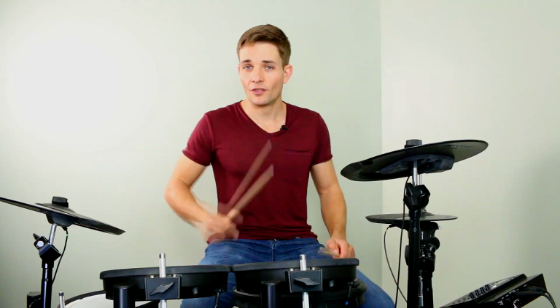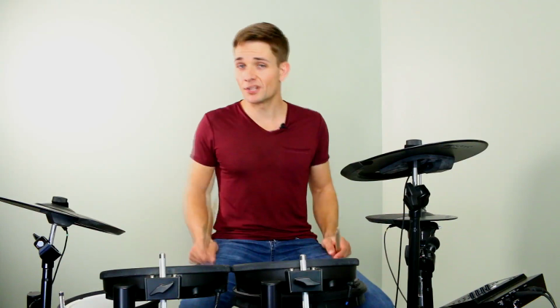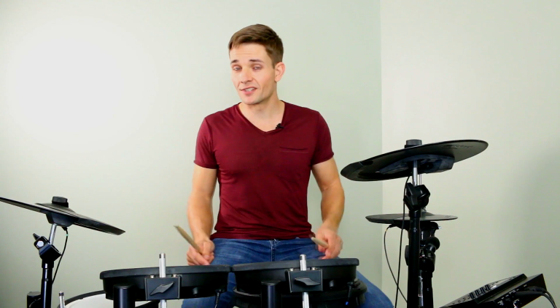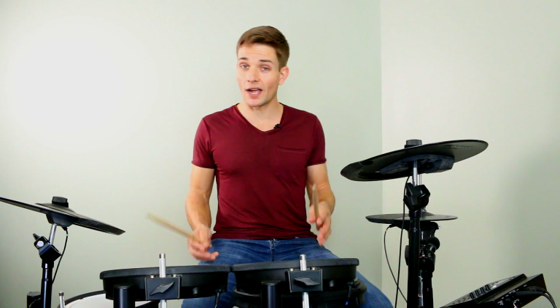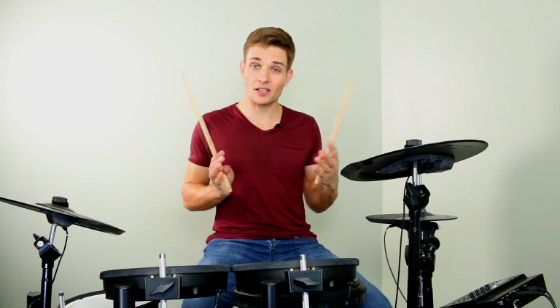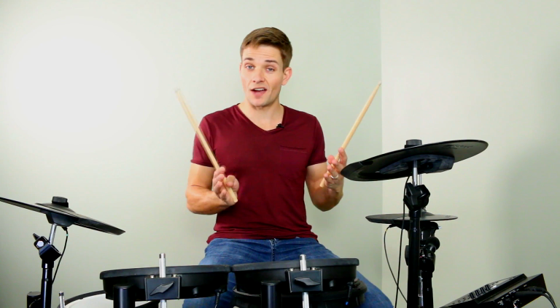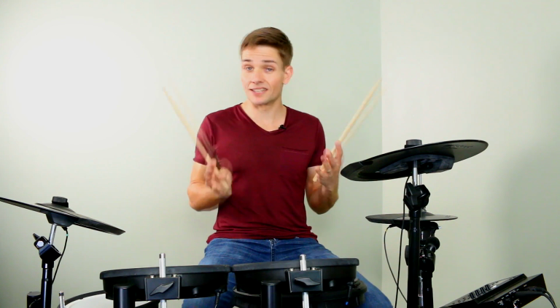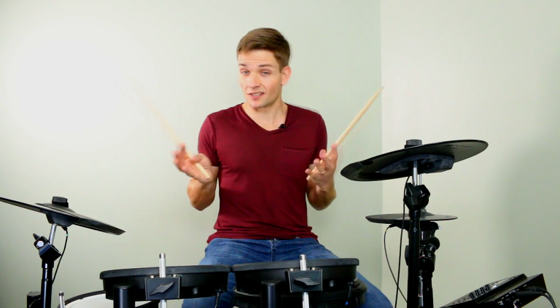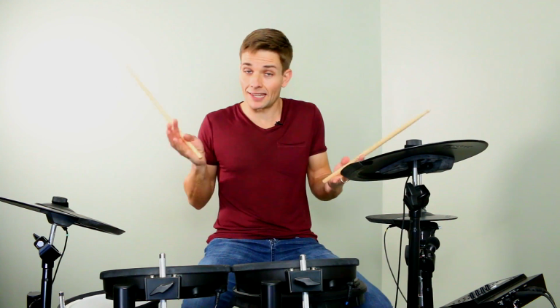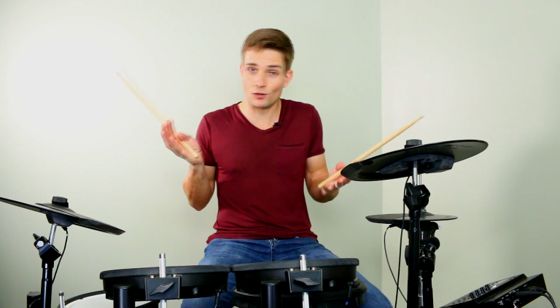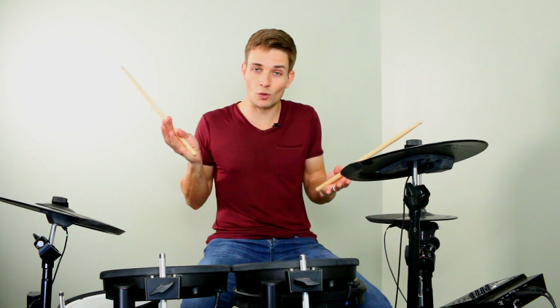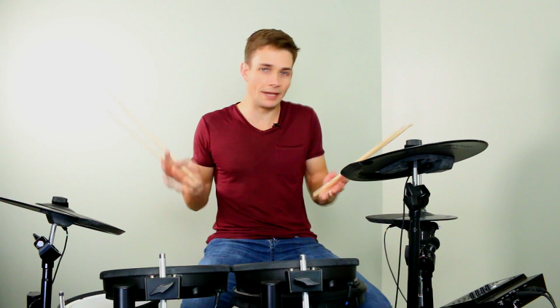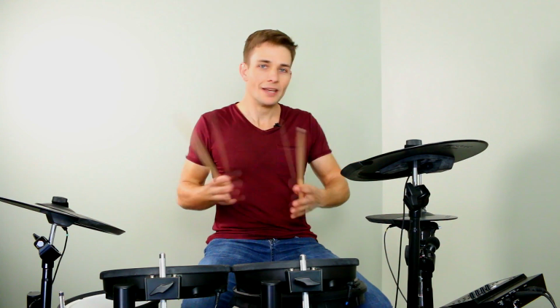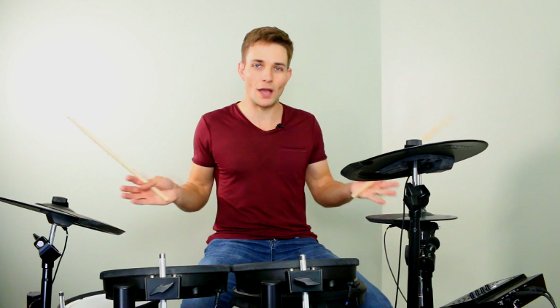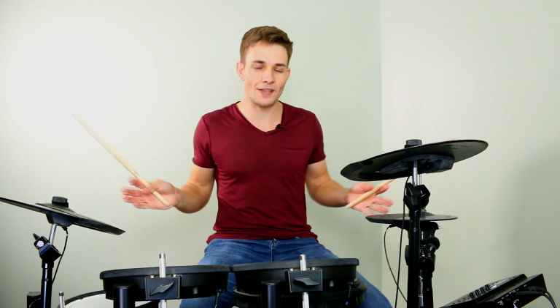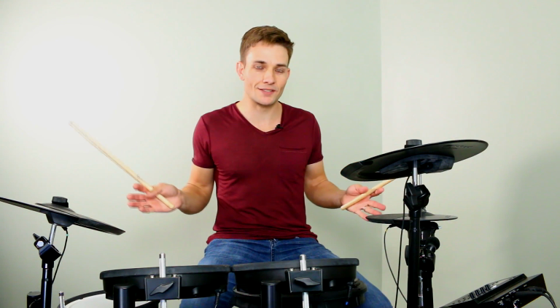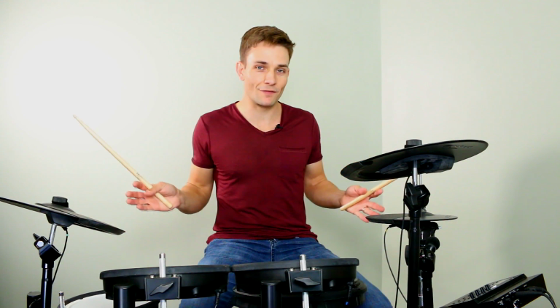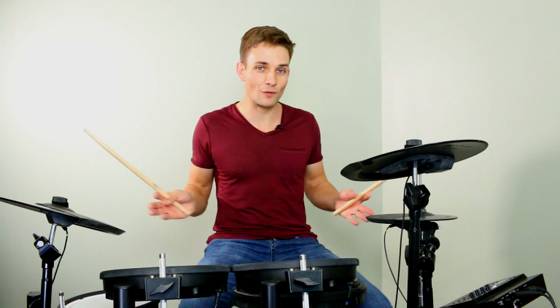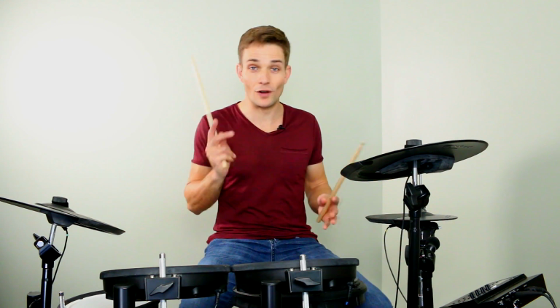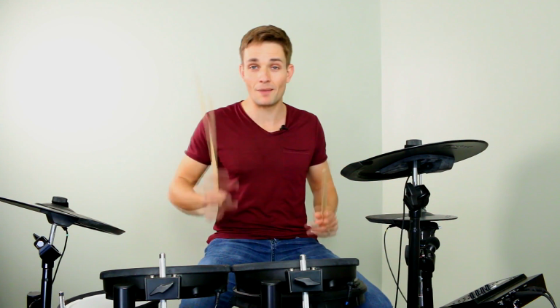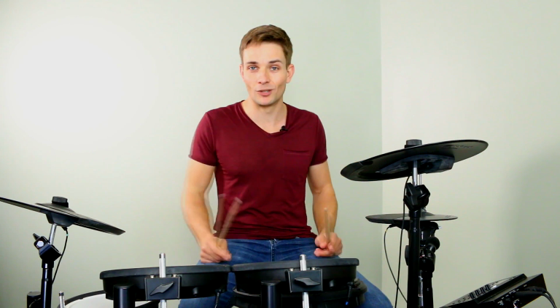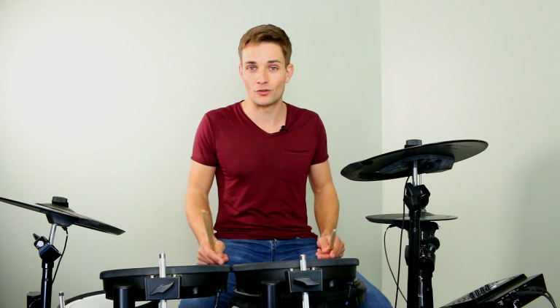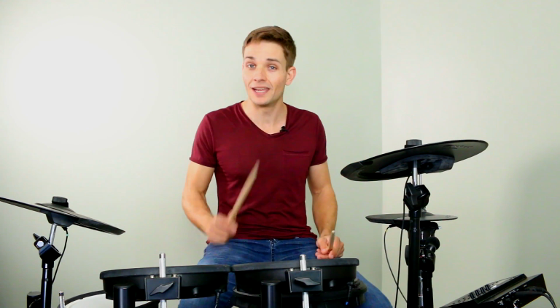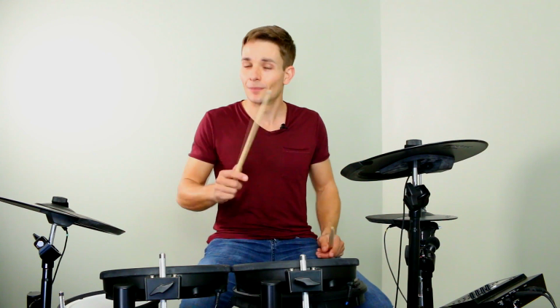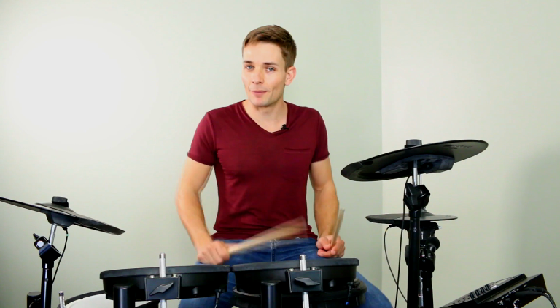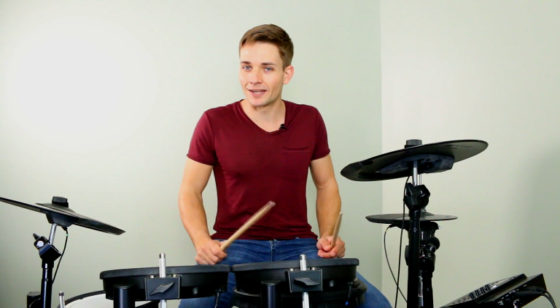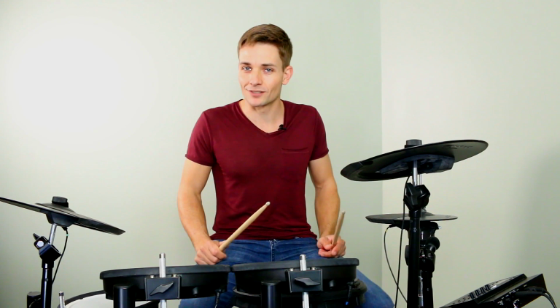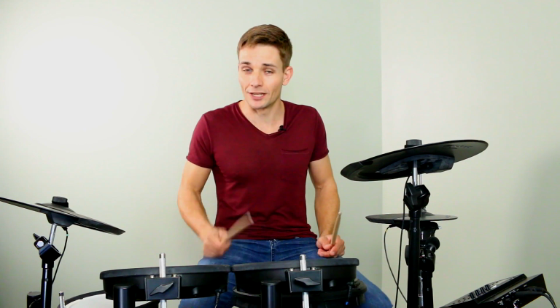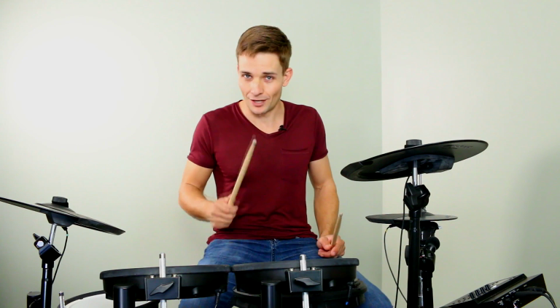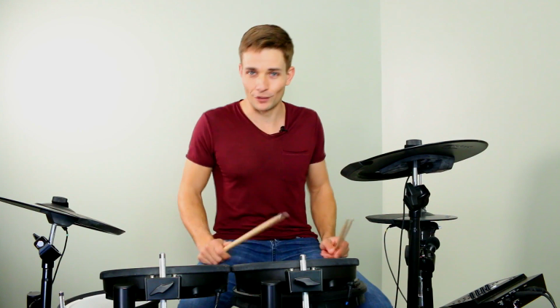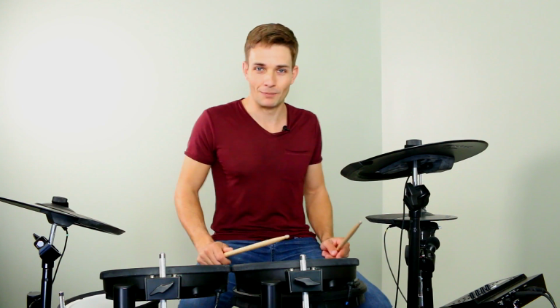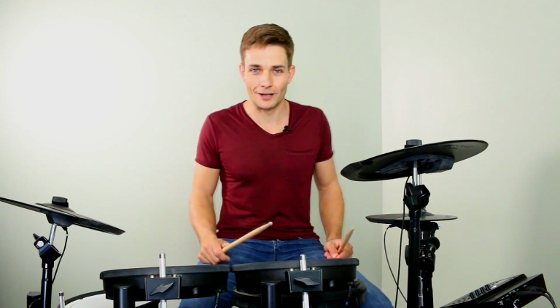The bridge in this song has a nice and slightly unusual beat. If you haven't done this kind of thing before, it might be a little bit tricky, but let me break it down slowly and hopefully you can pick it up.